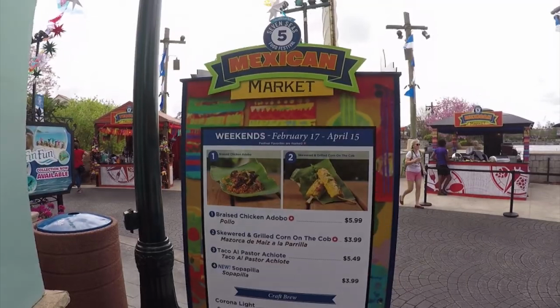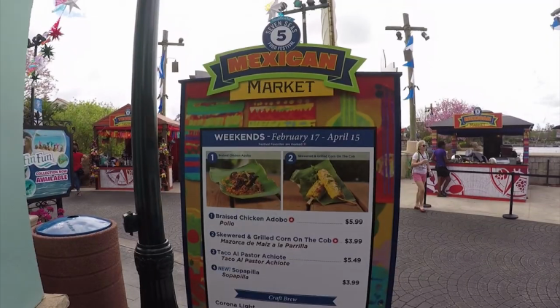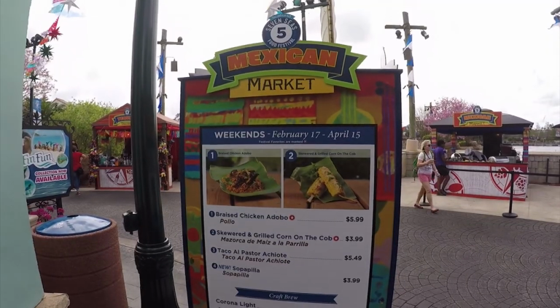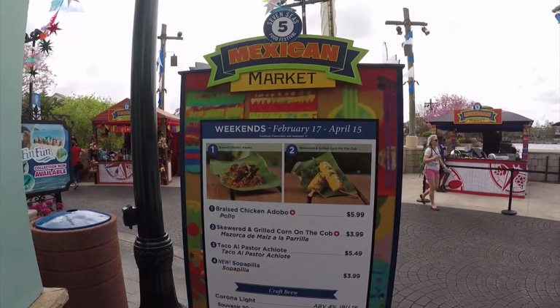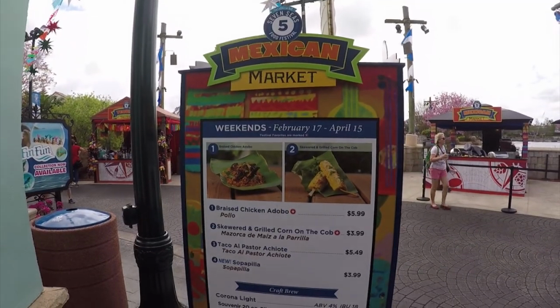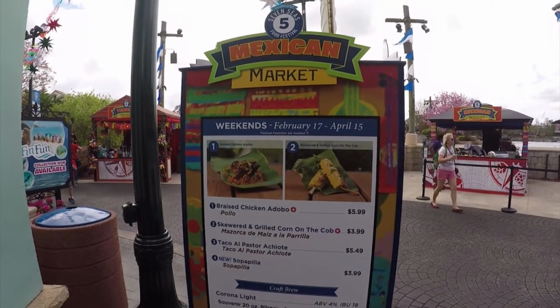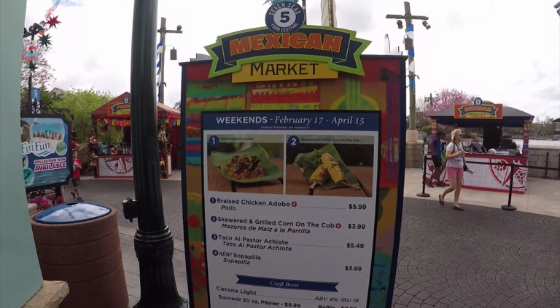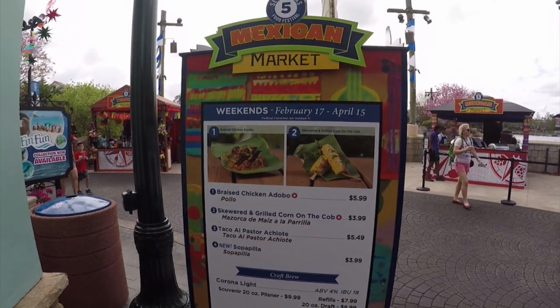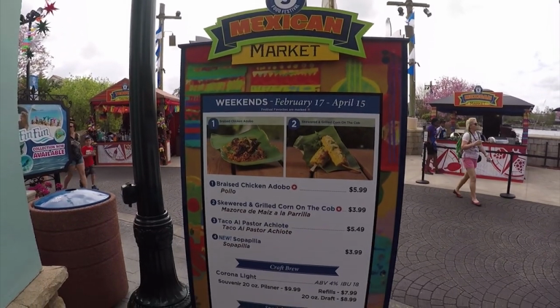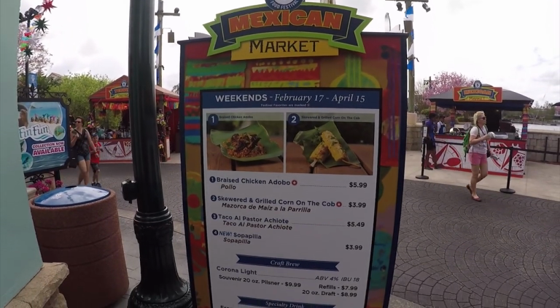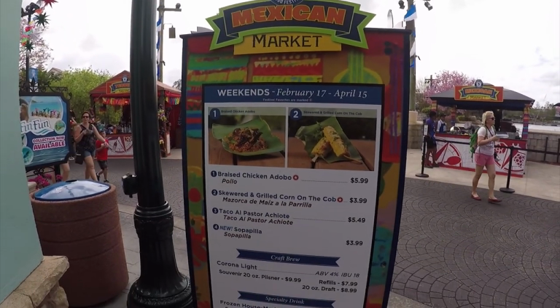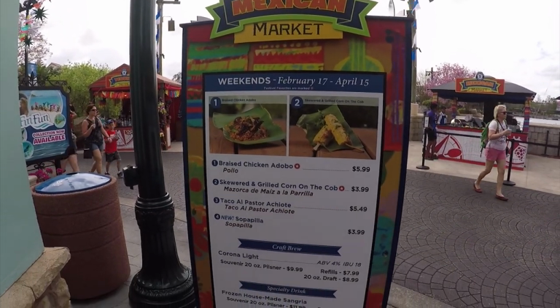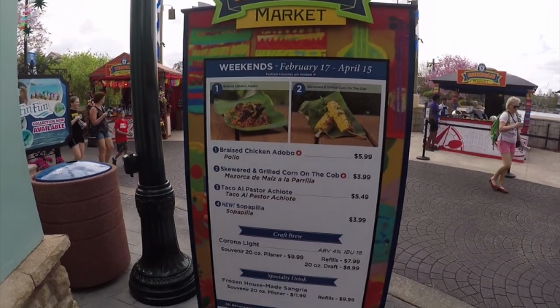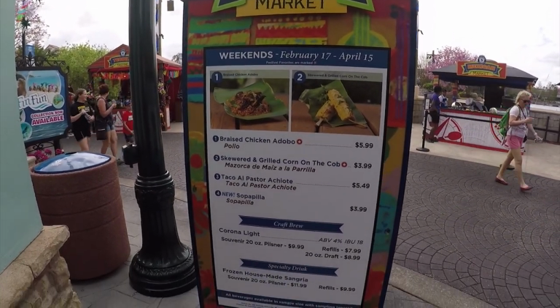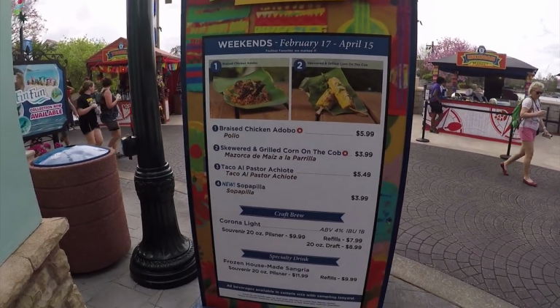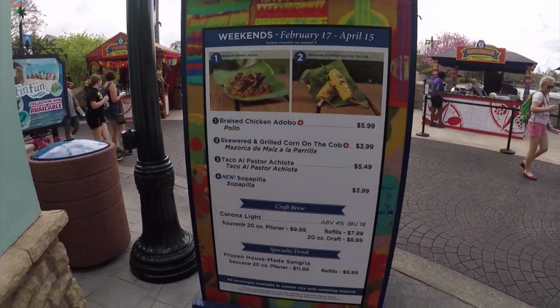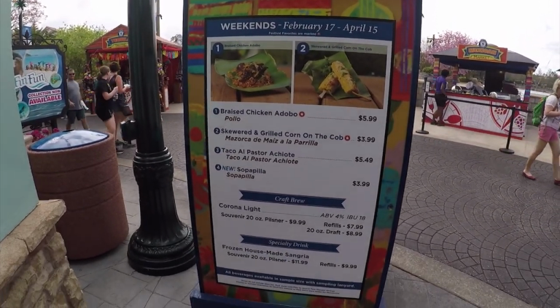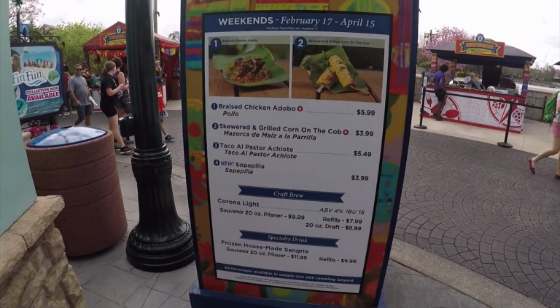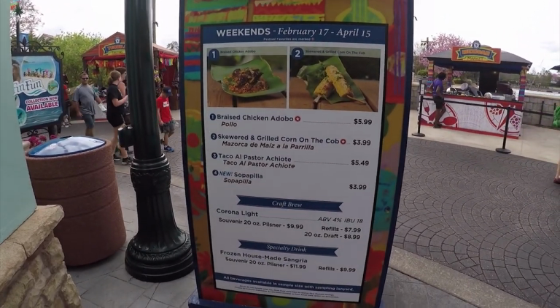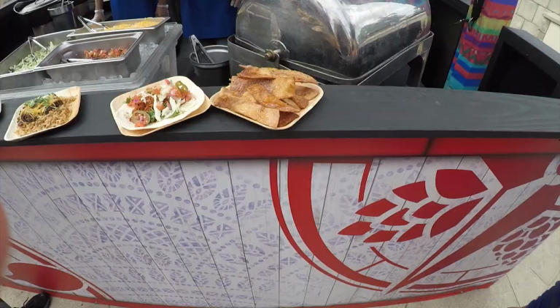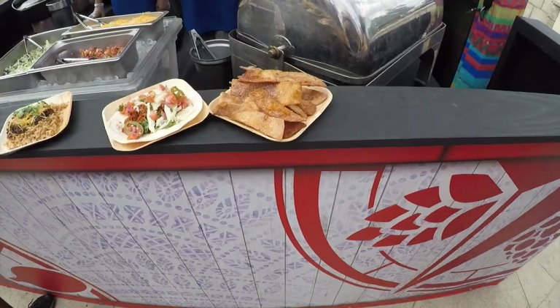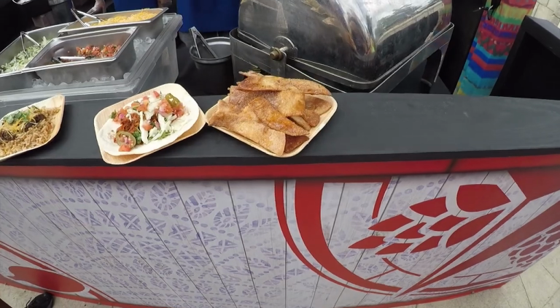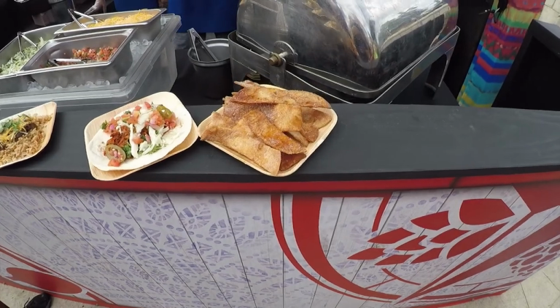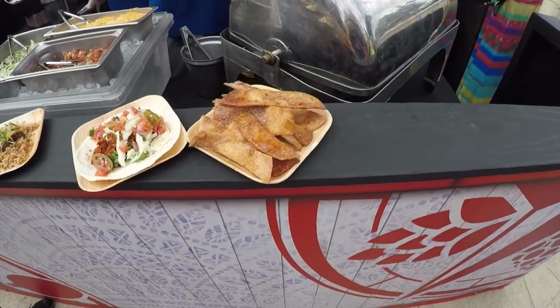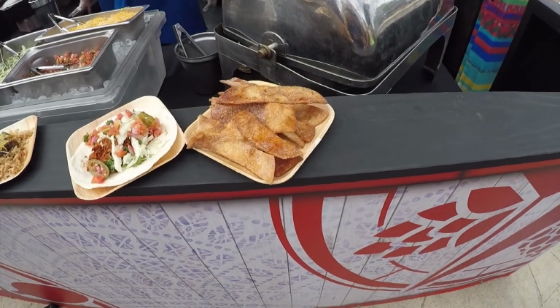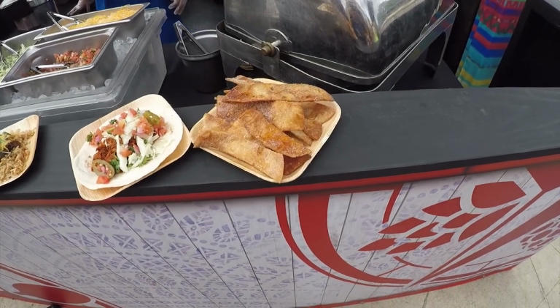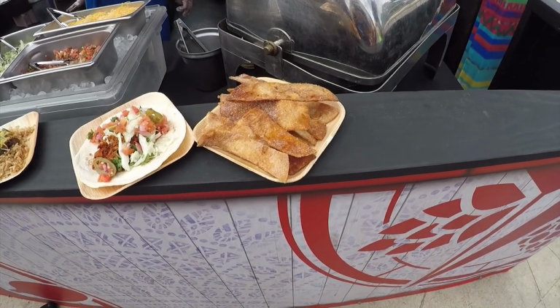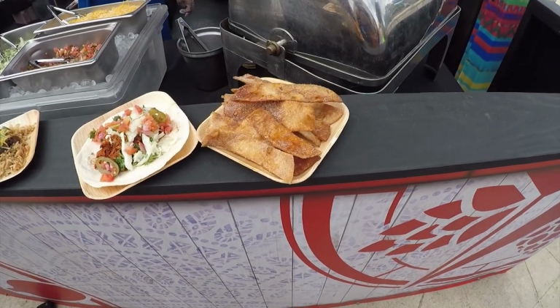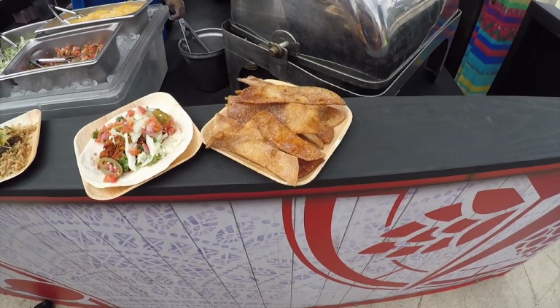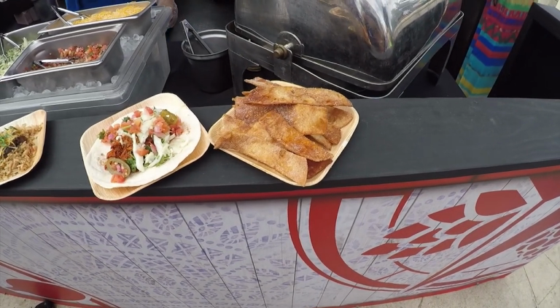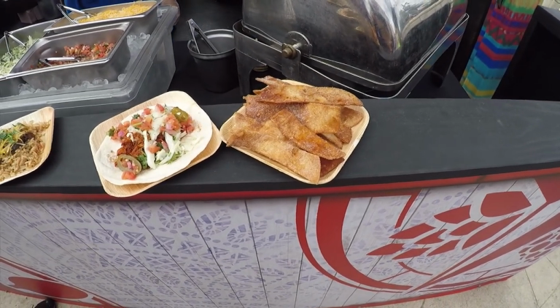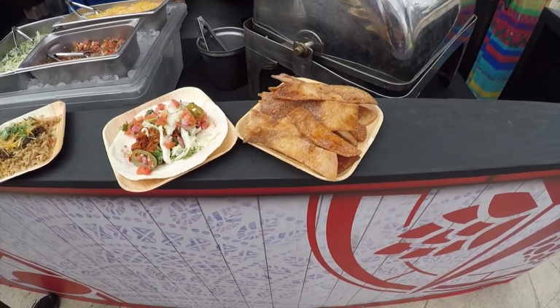Number 5, the Mexican Market. You can get sangria — I have super sangria here.